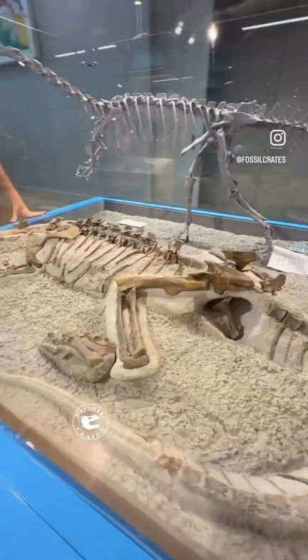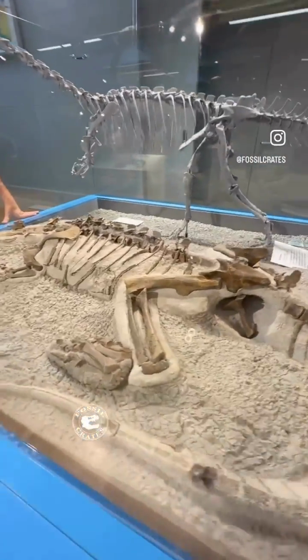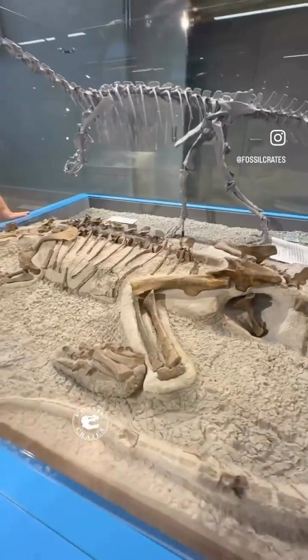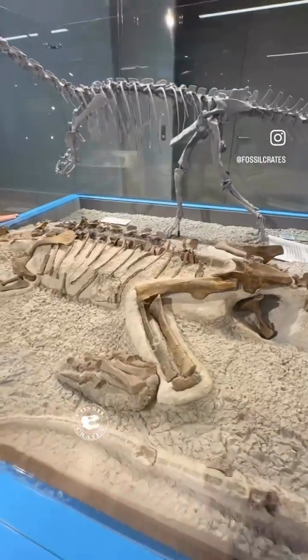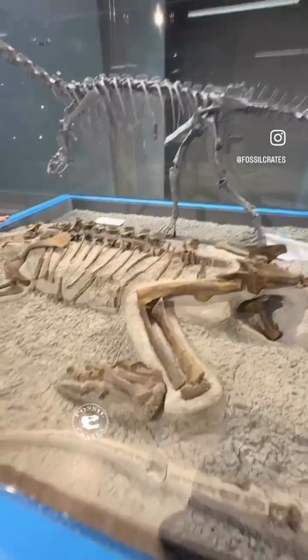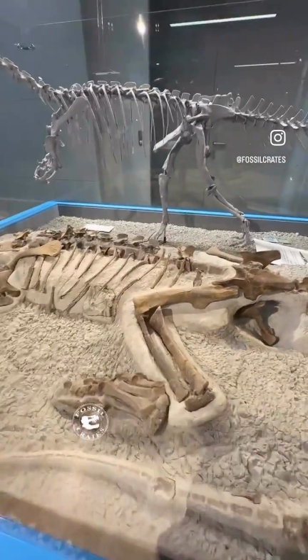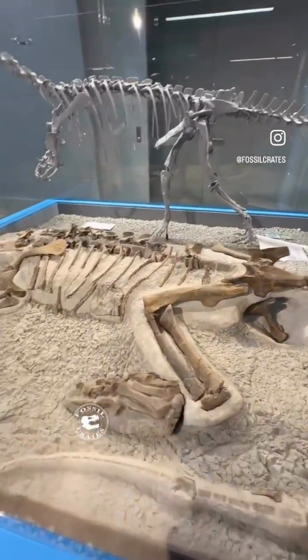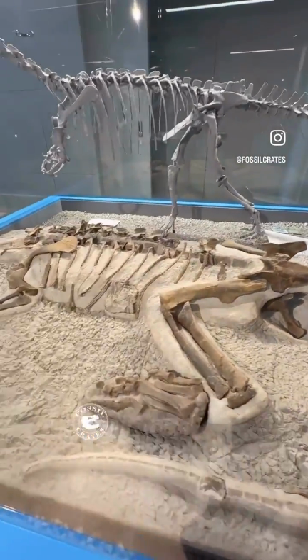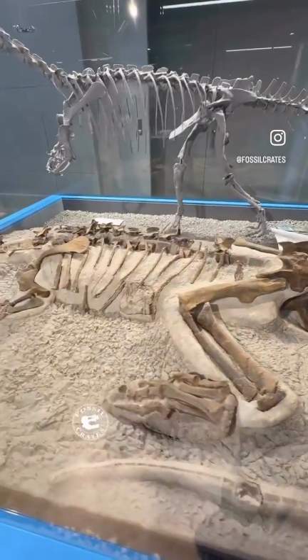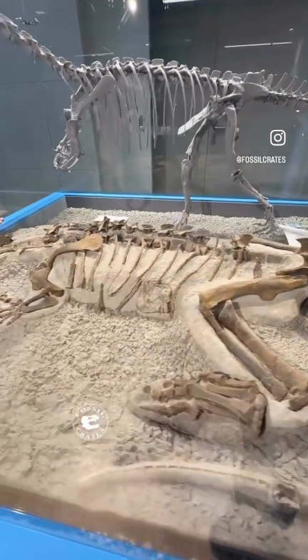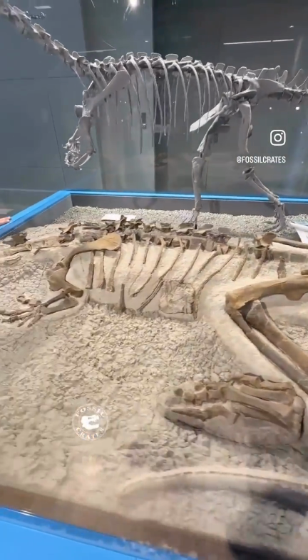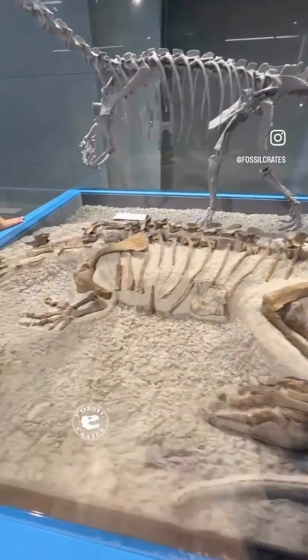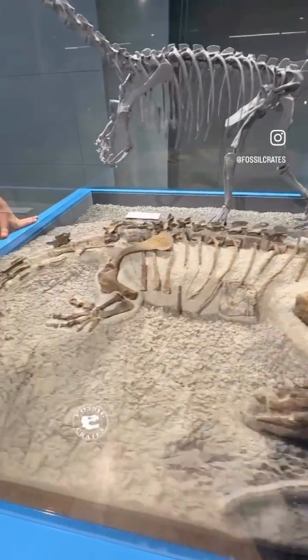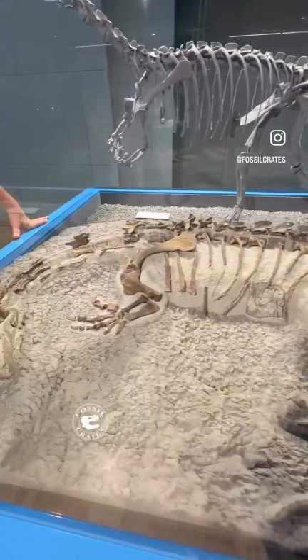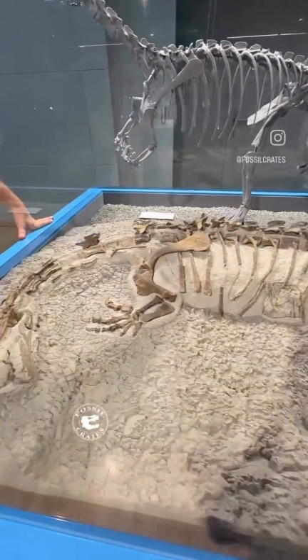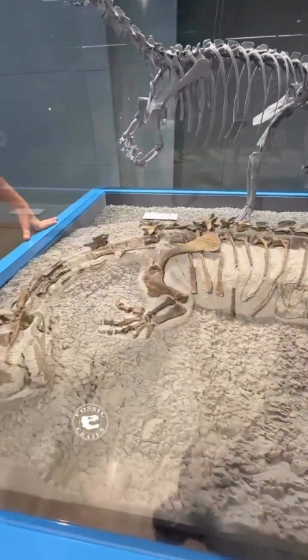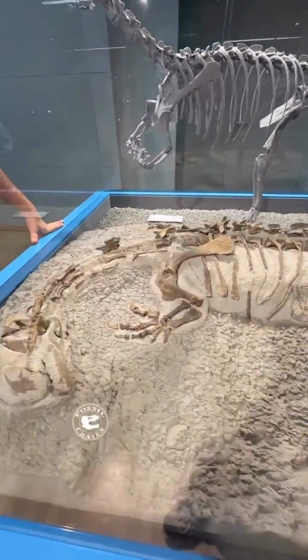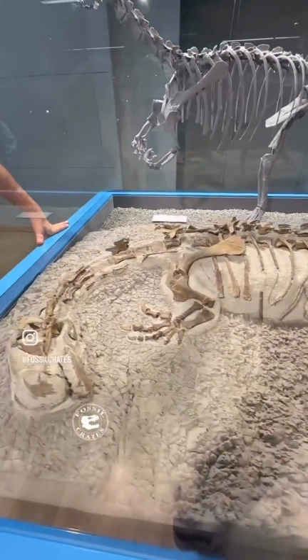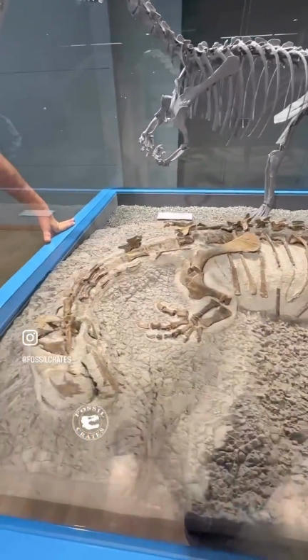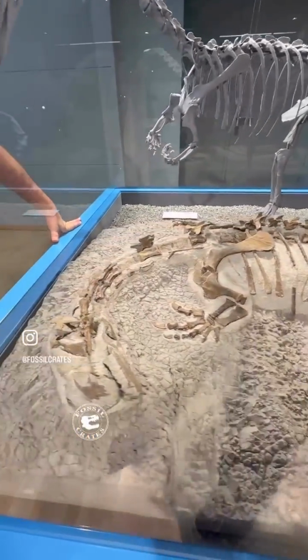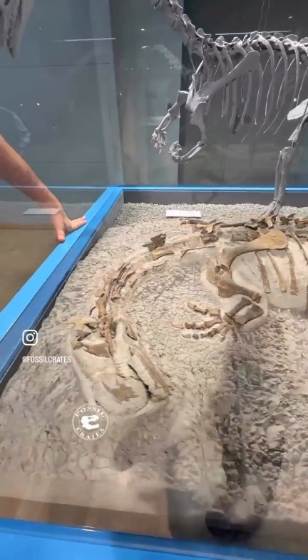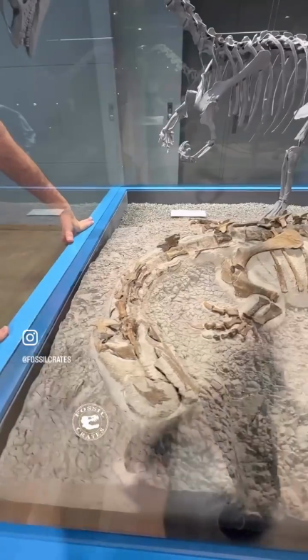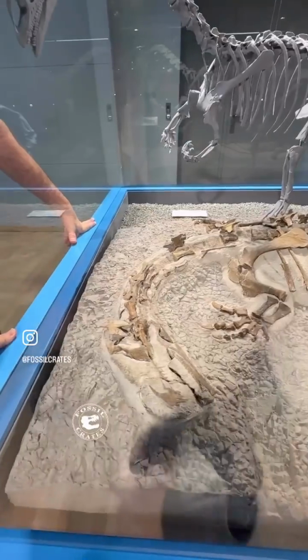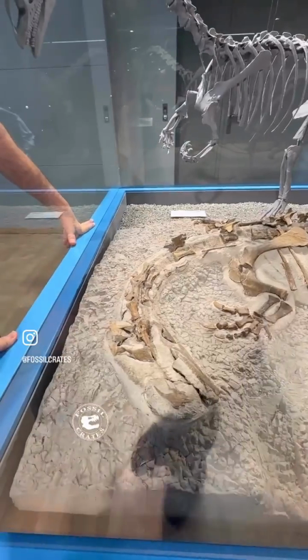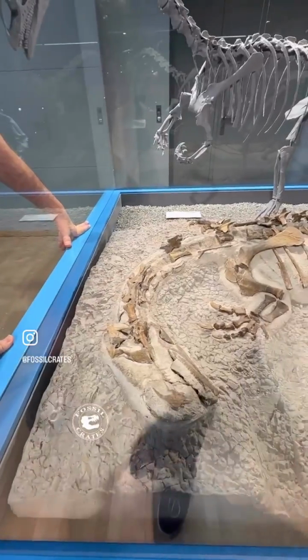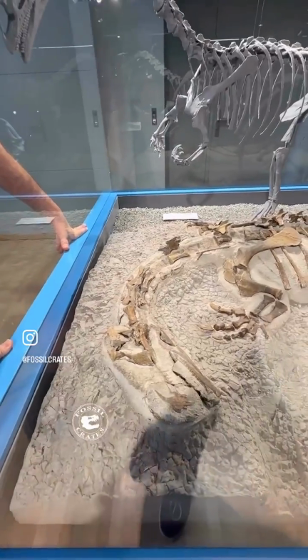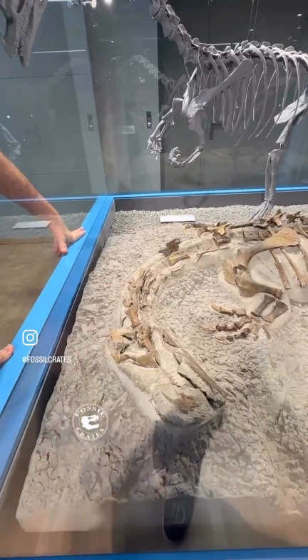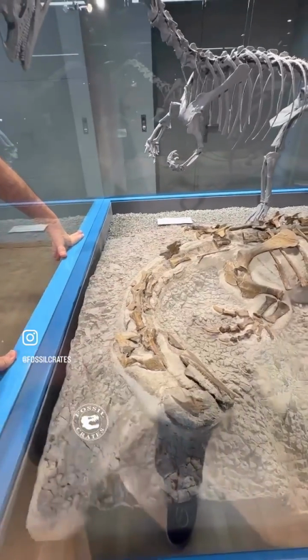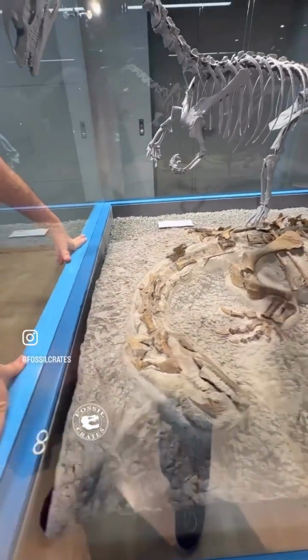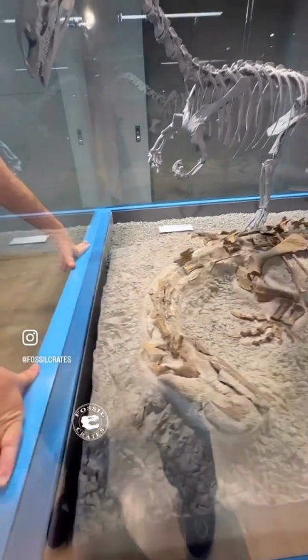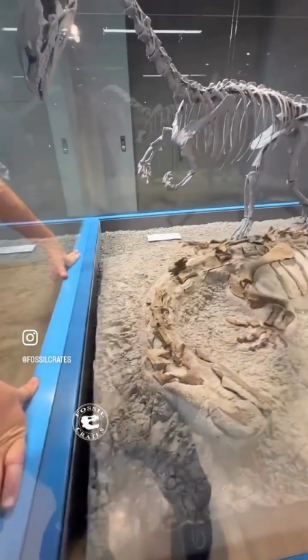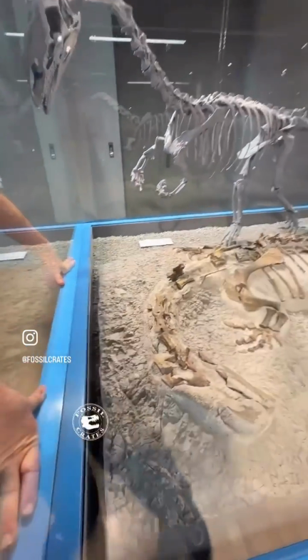But right now, this little sleeper is amazing. Wow.